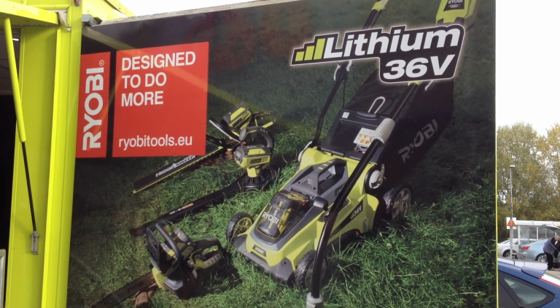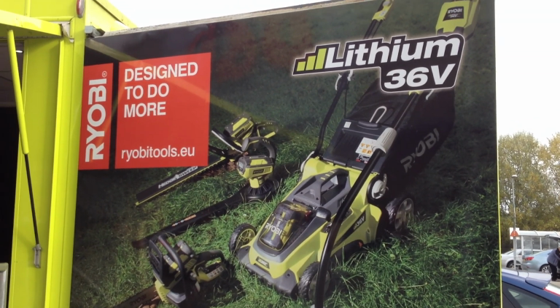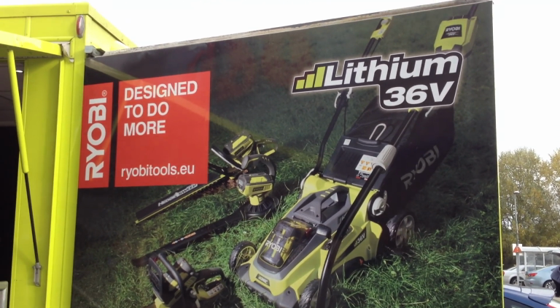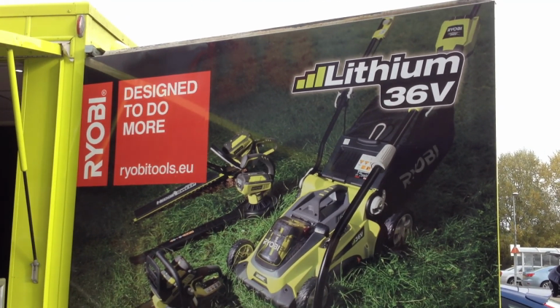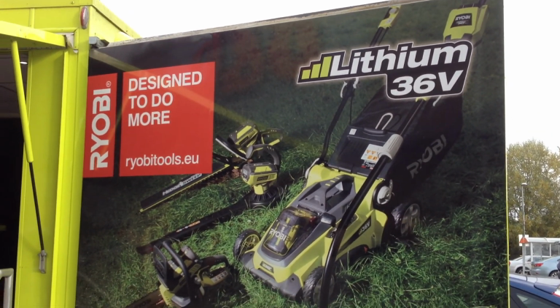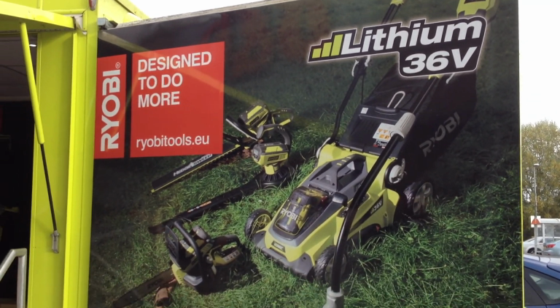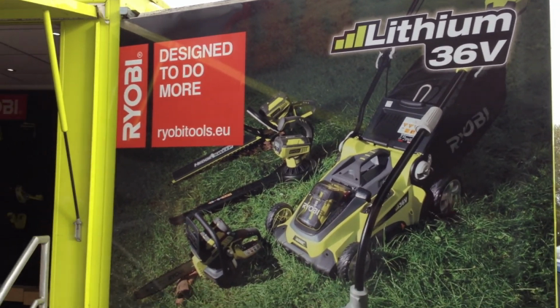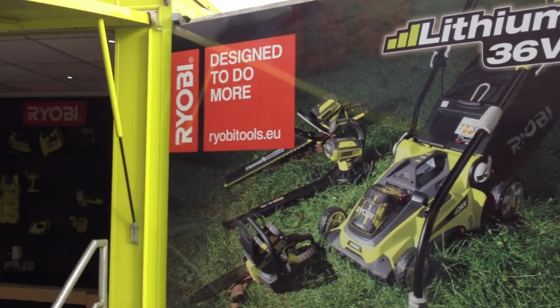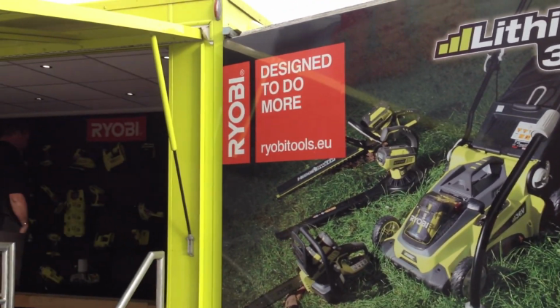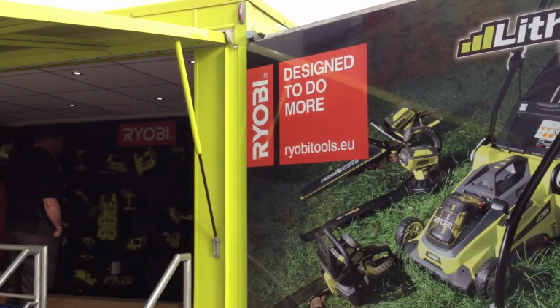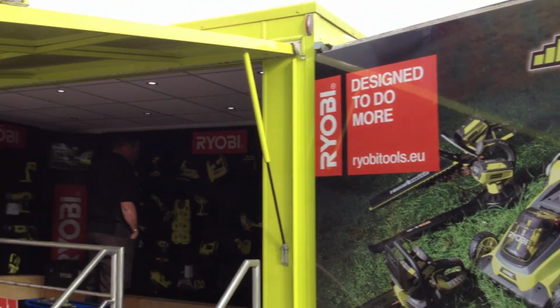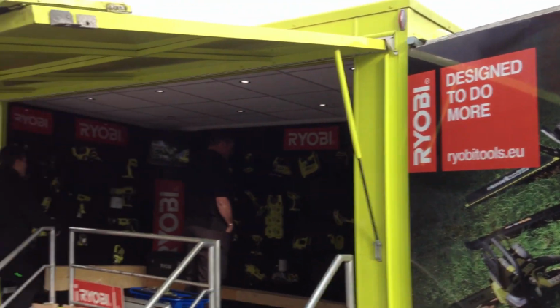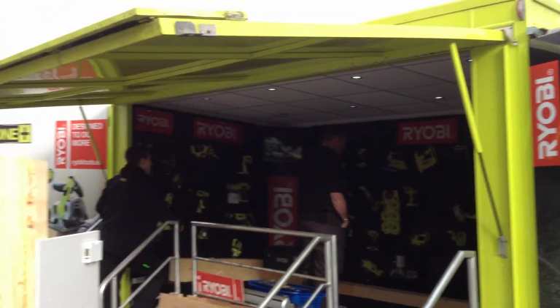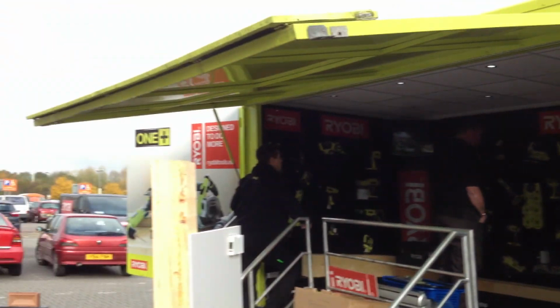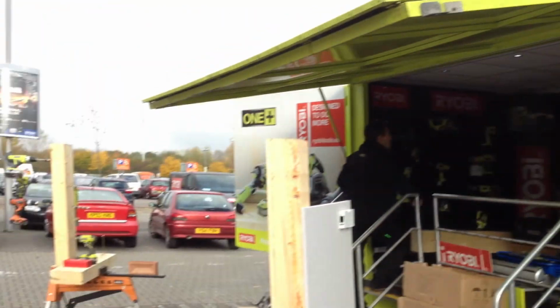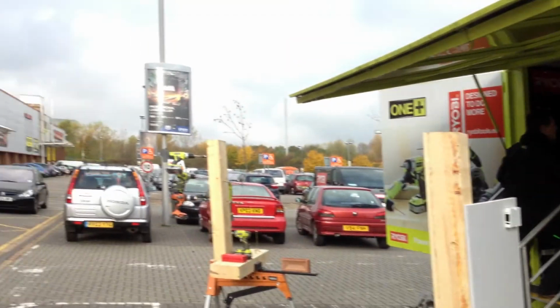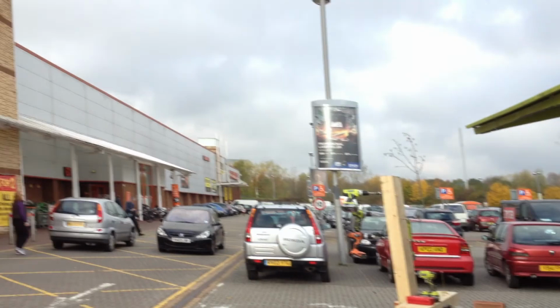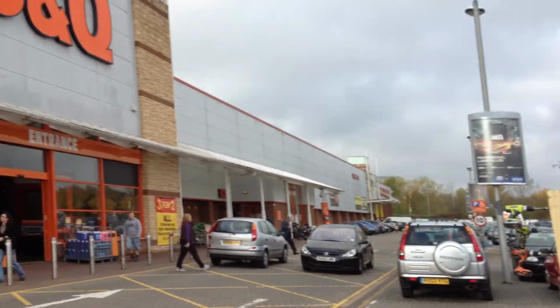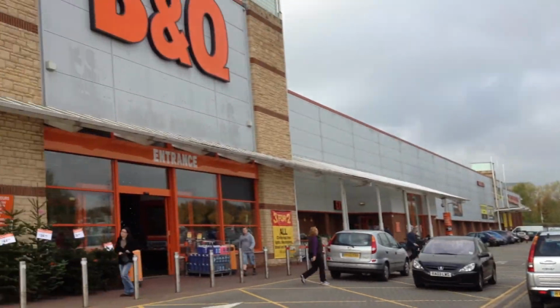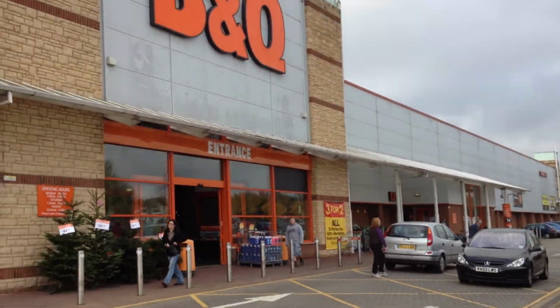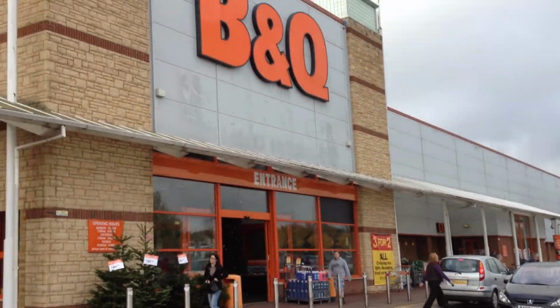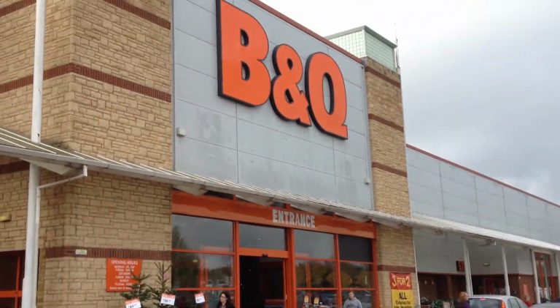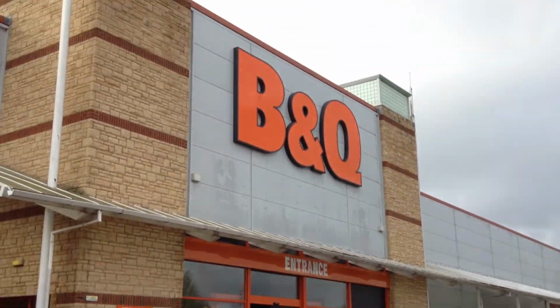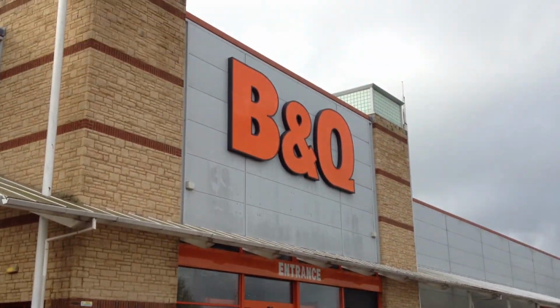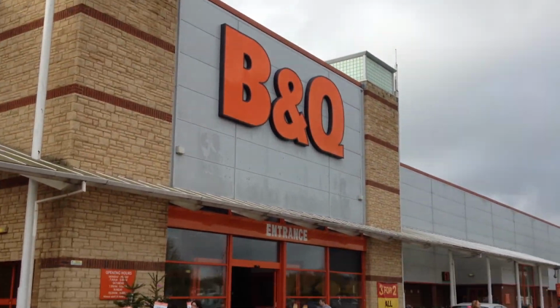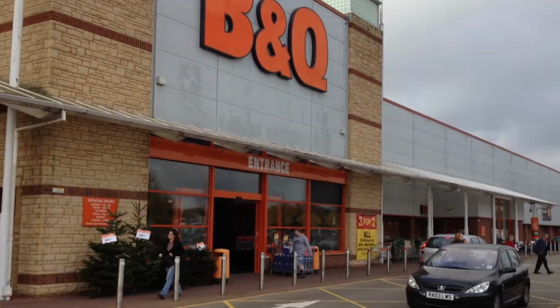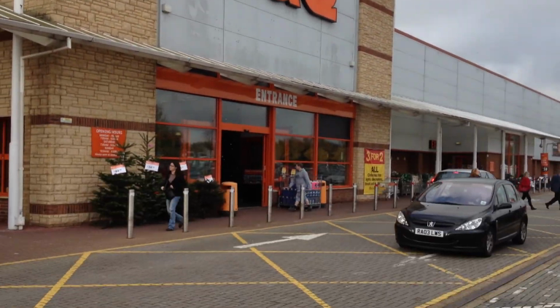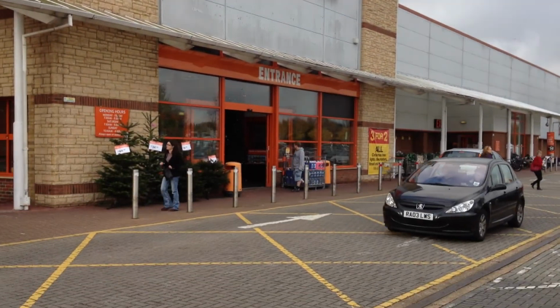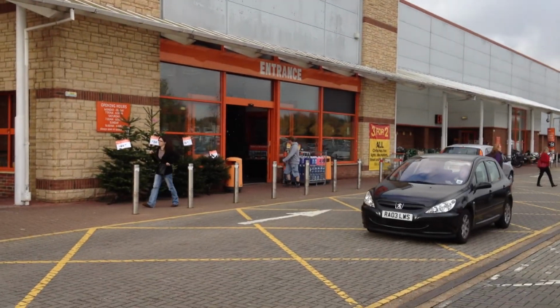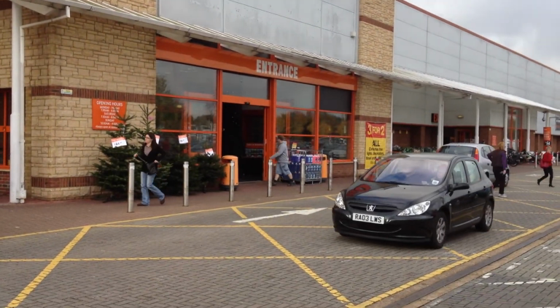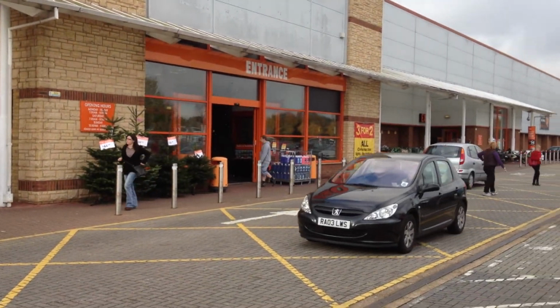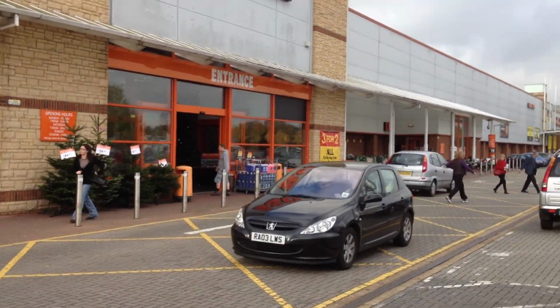Bearwood Brown here. I'm at the B&Q in Reading, Berkshire, England.